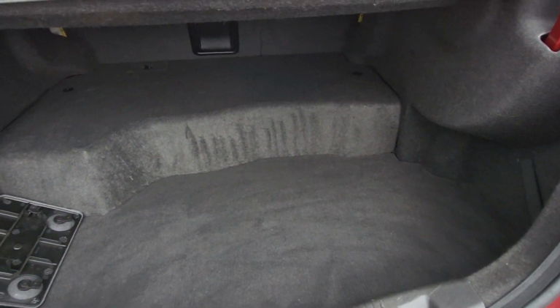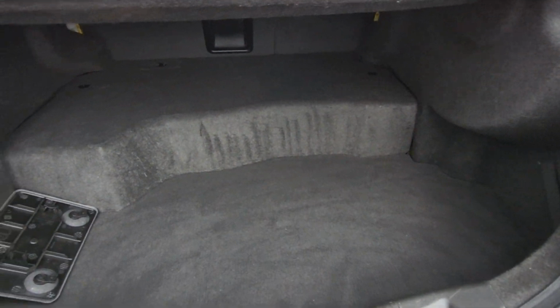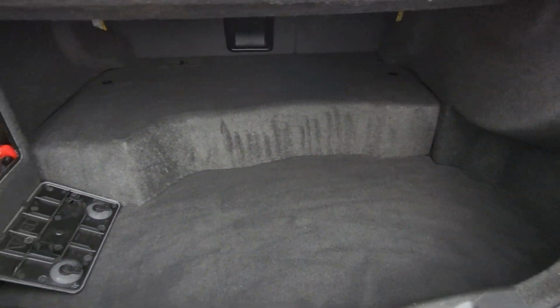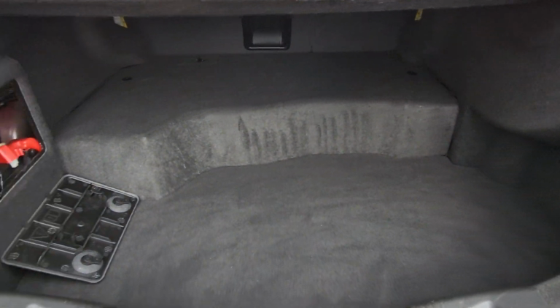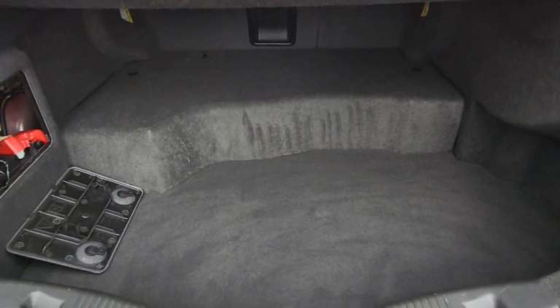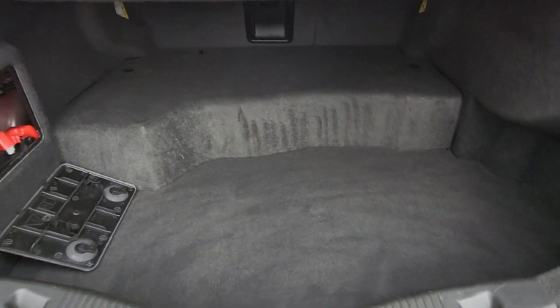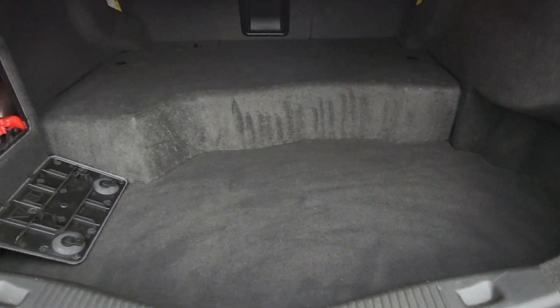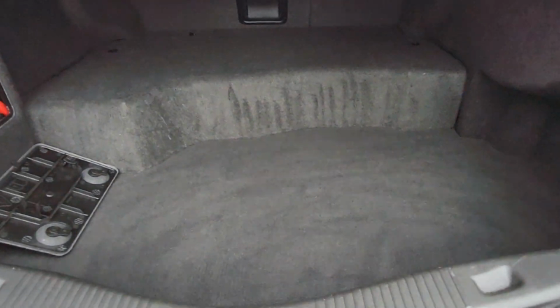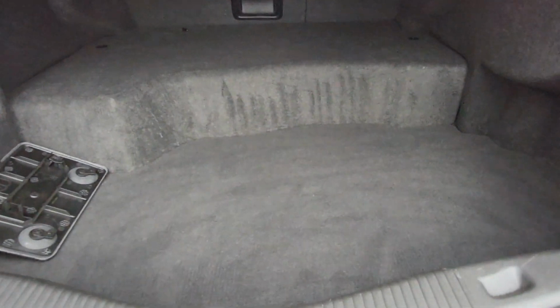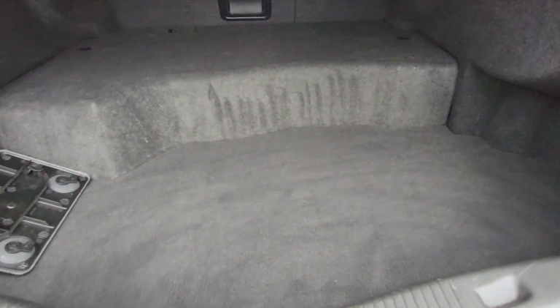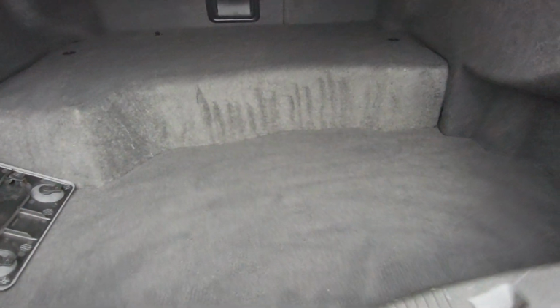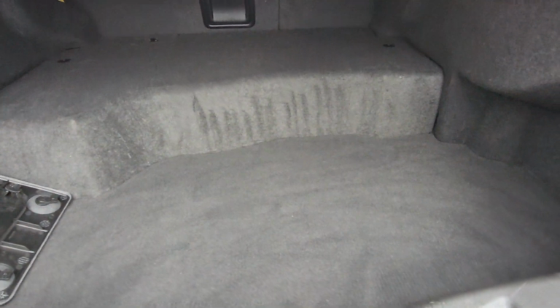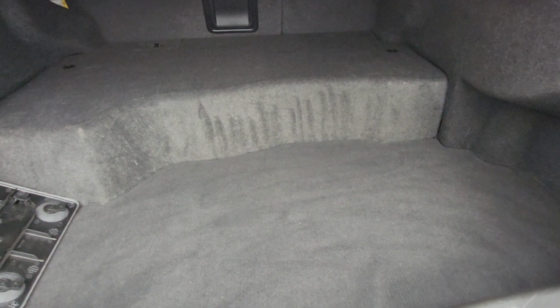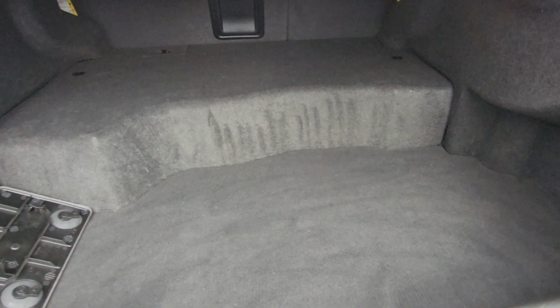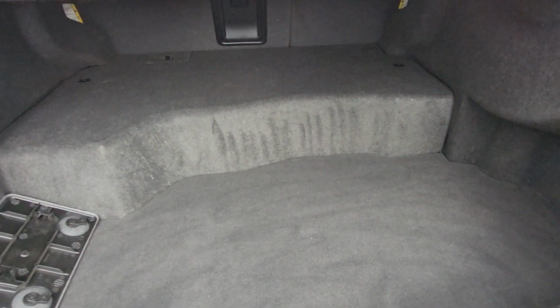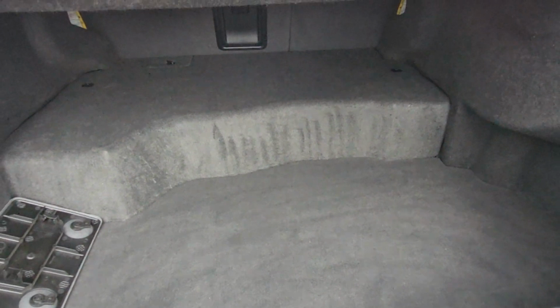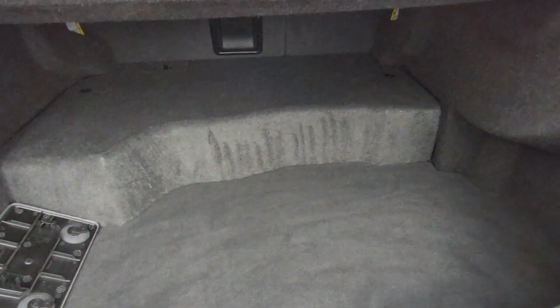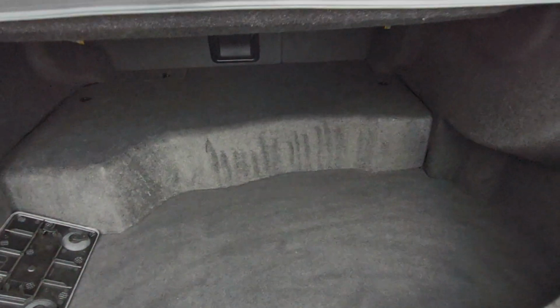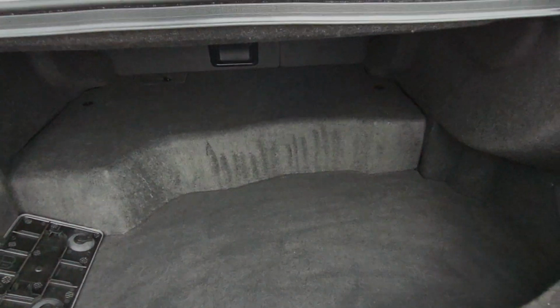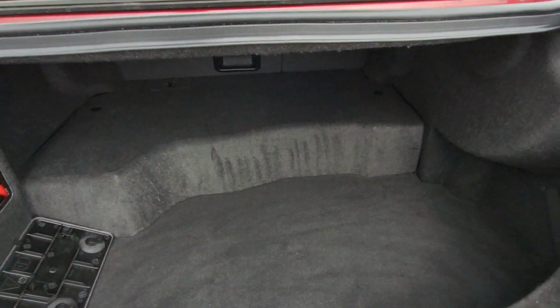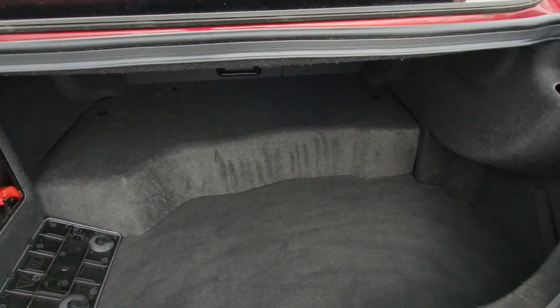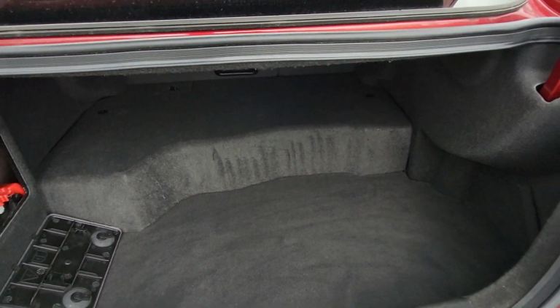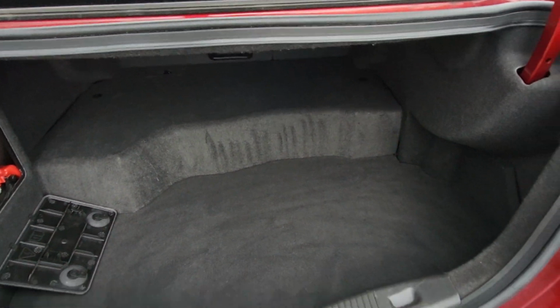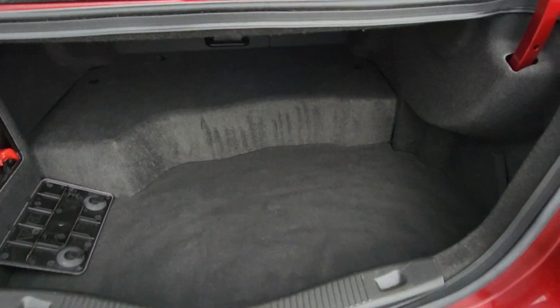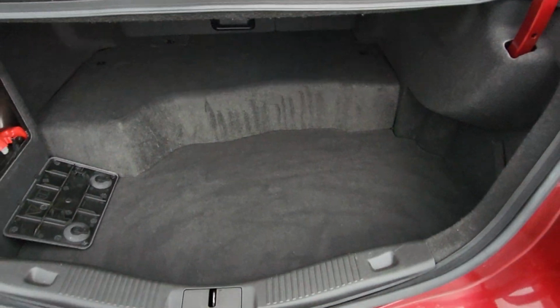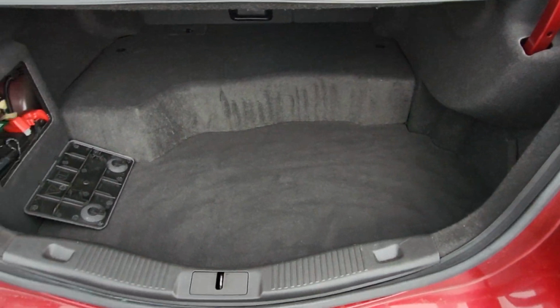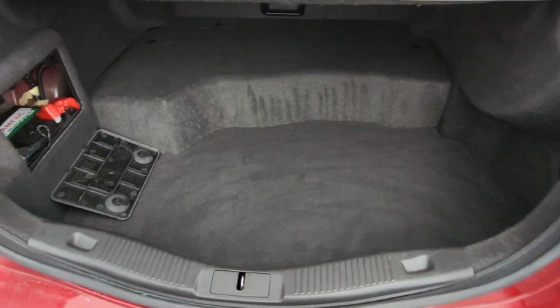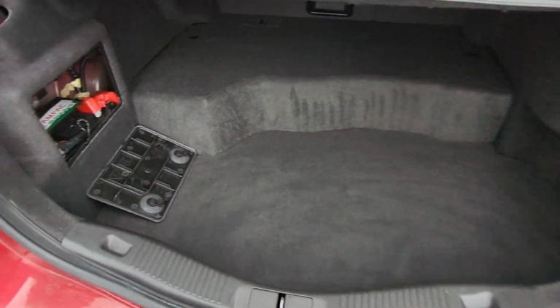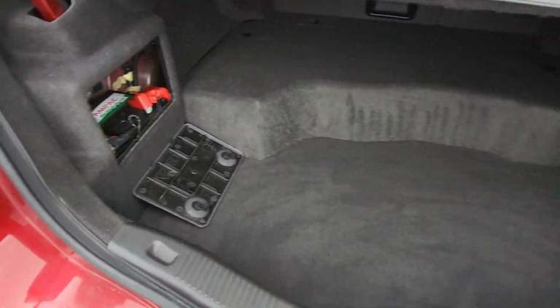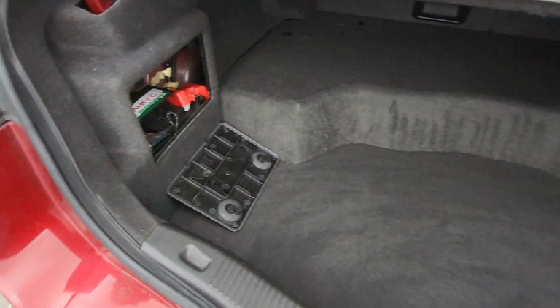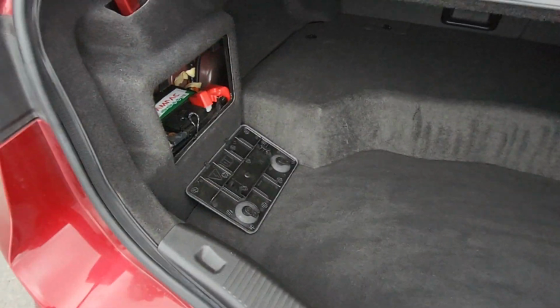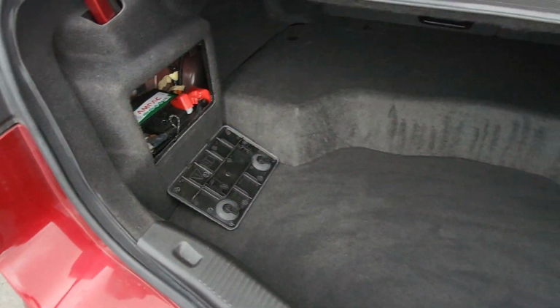Decent loading space, and it has a 60/40 split on the back seat so the seats actually fold down. The hybrid battery is just in there.